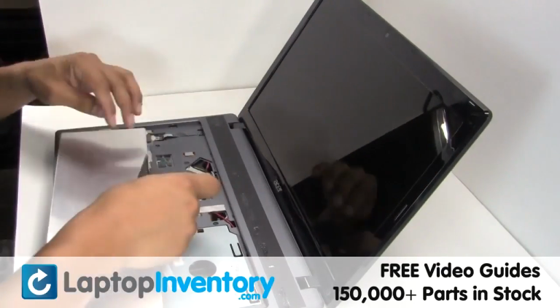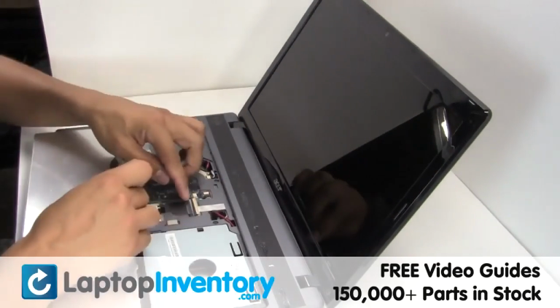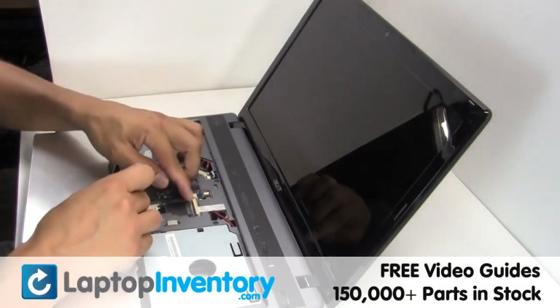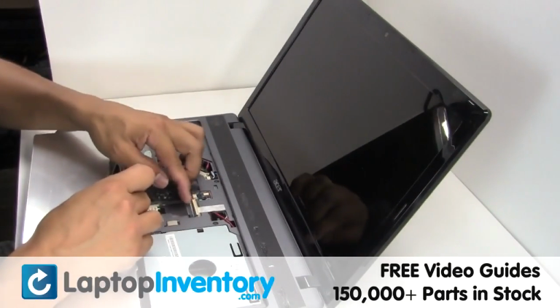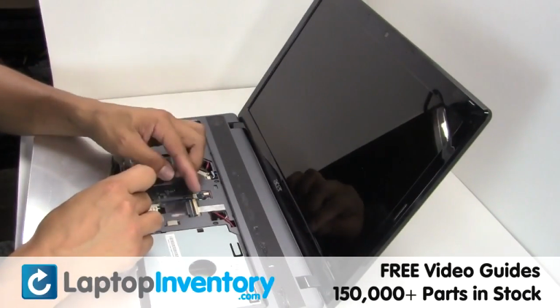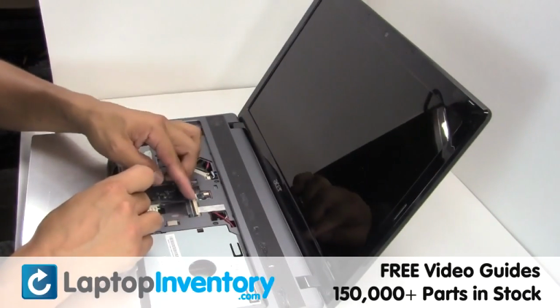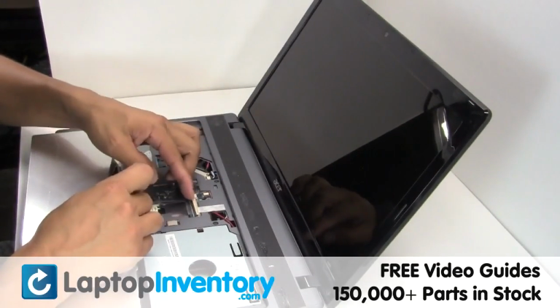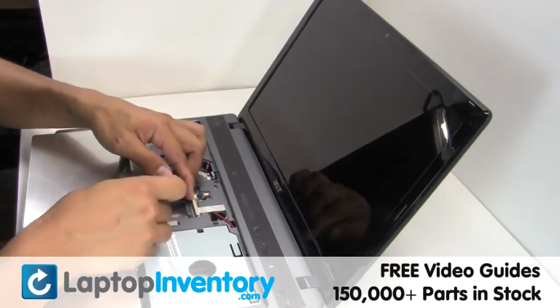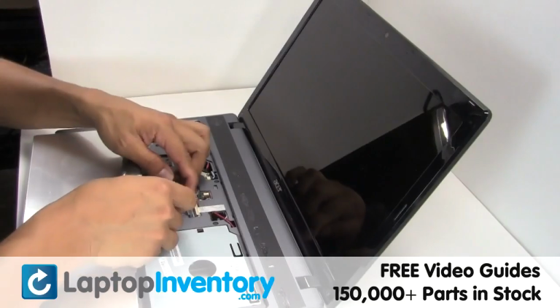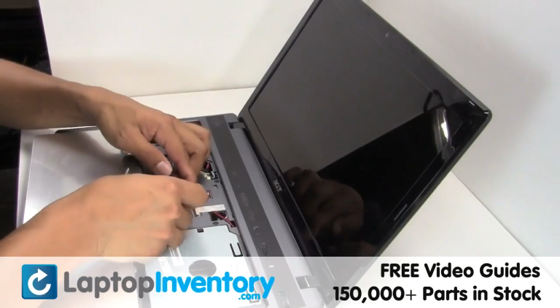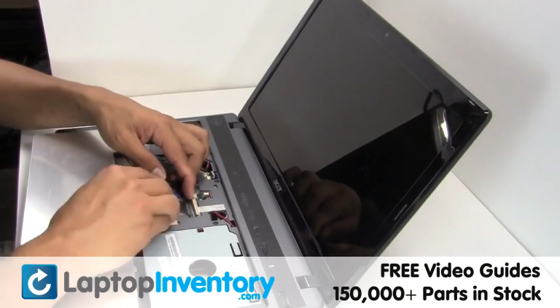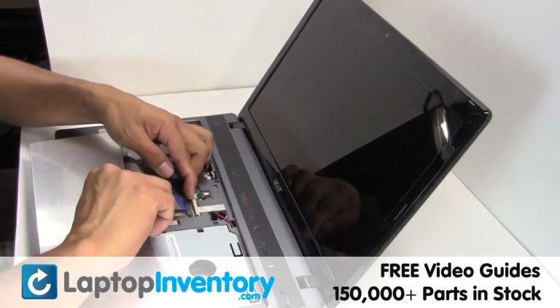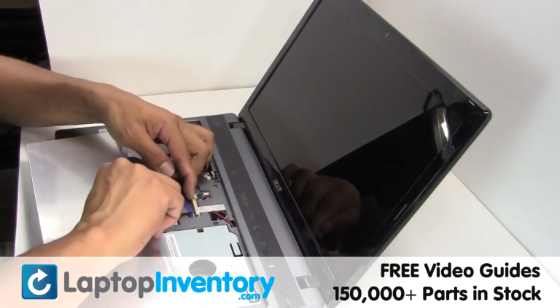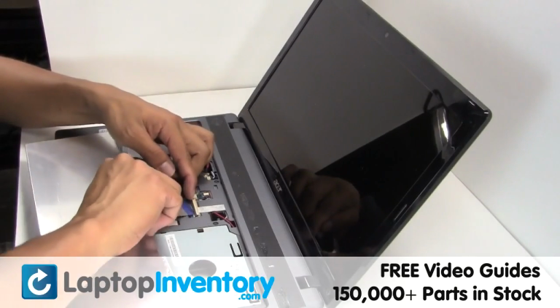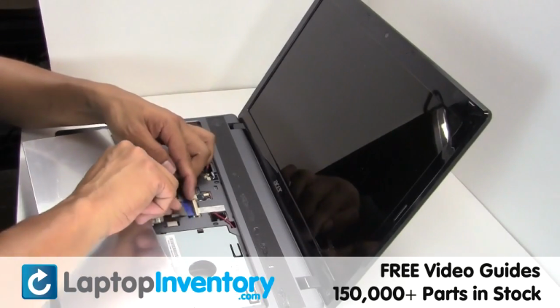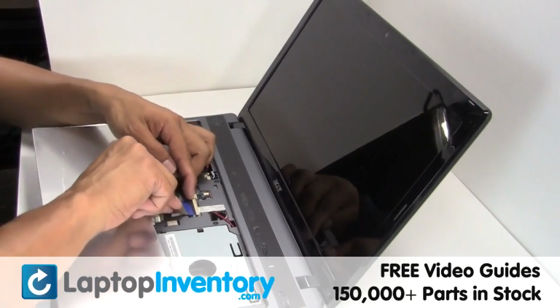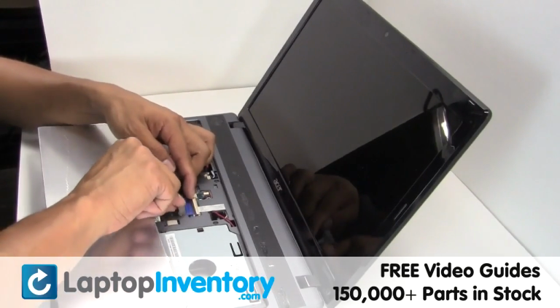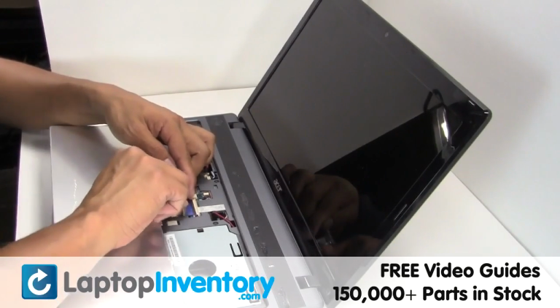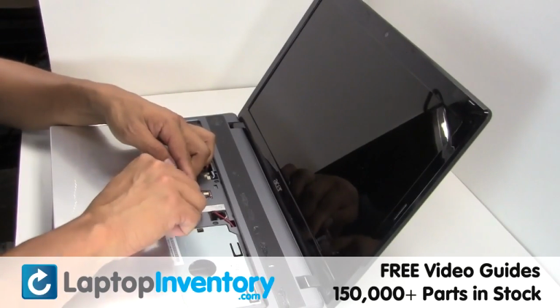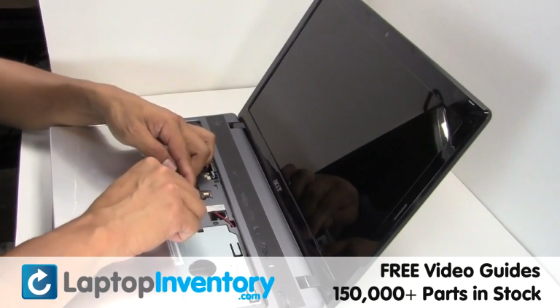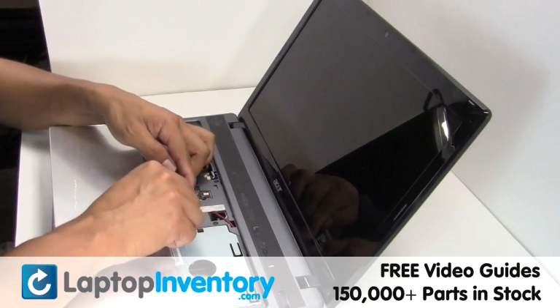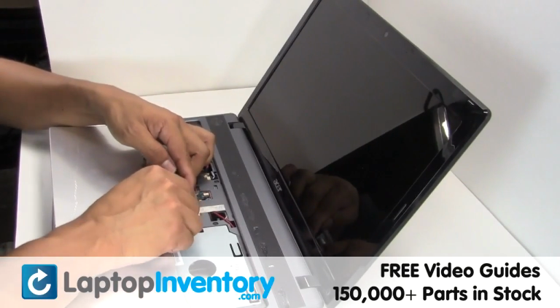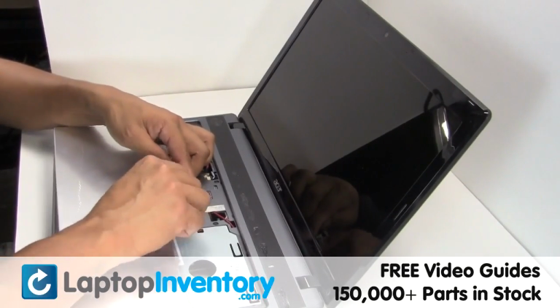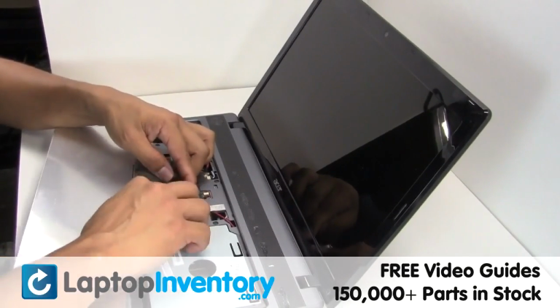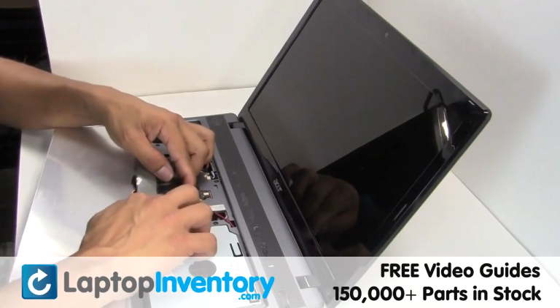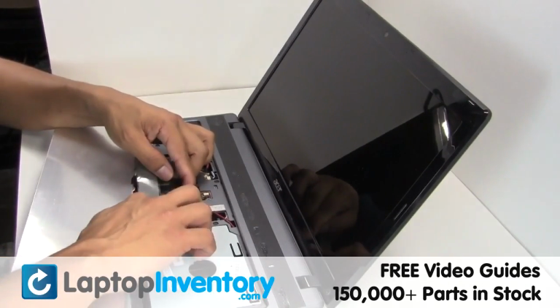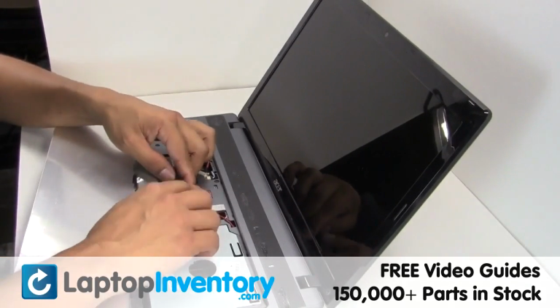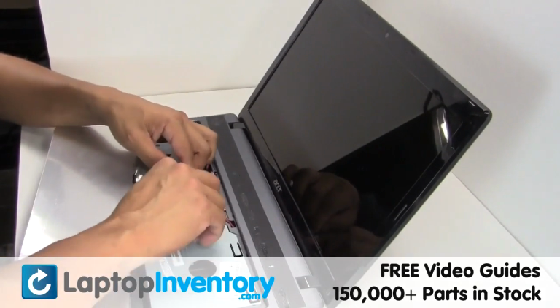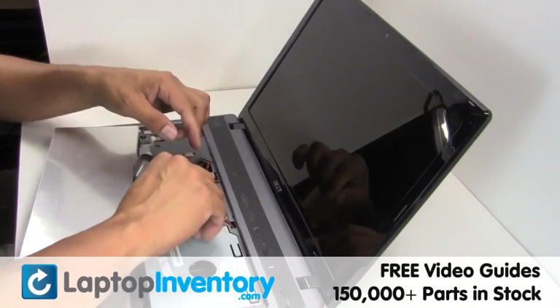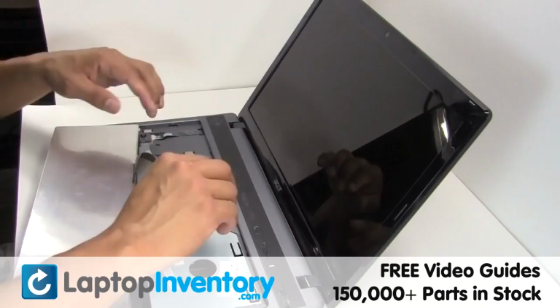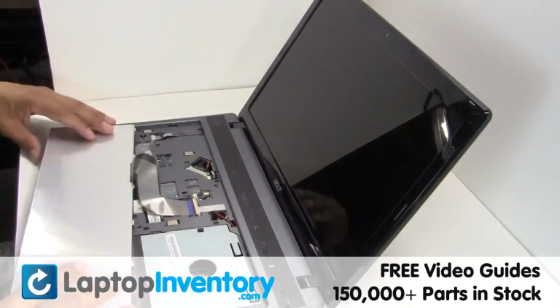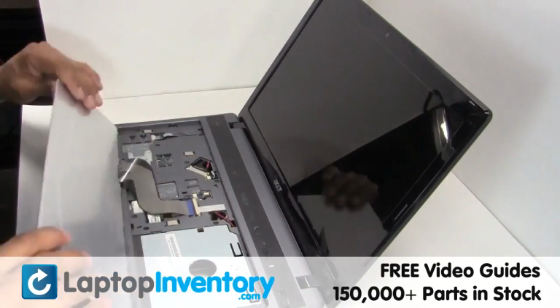Plug the keyboard cable back in. Plug the cable back in. Plug the cable back in.